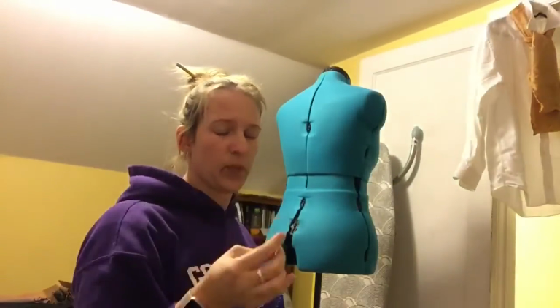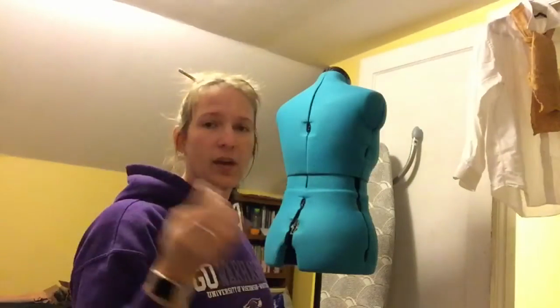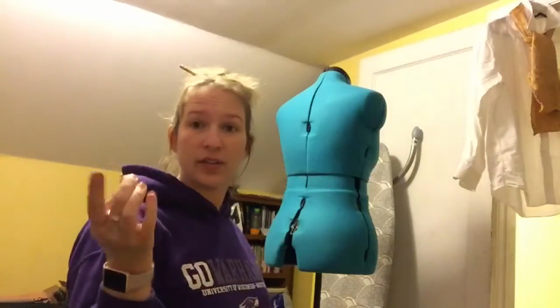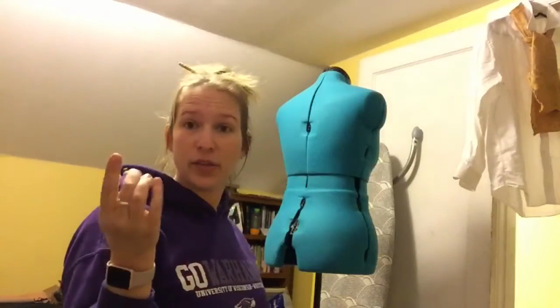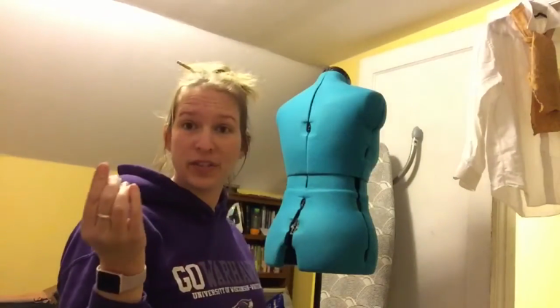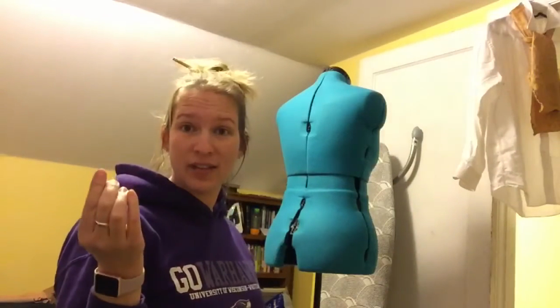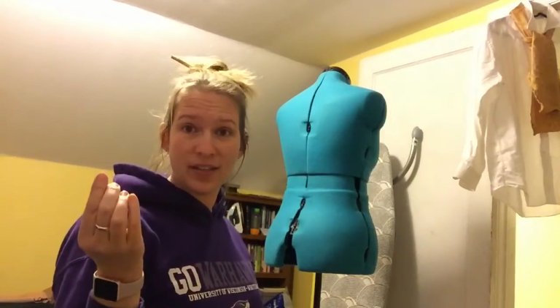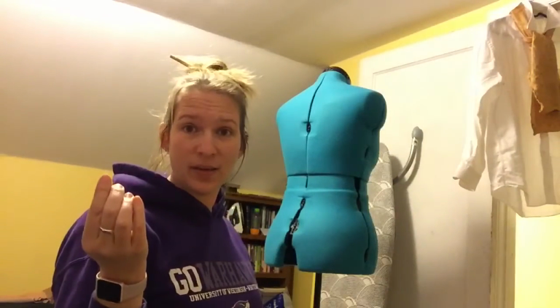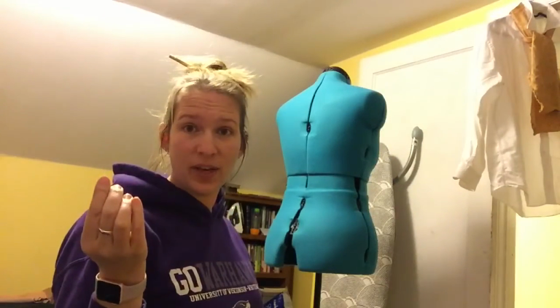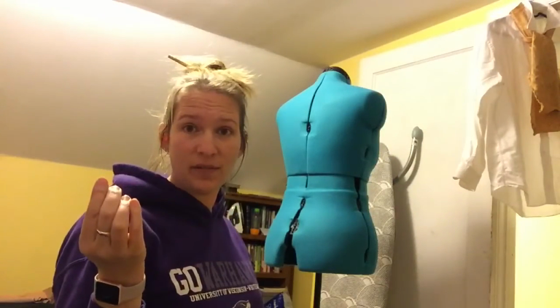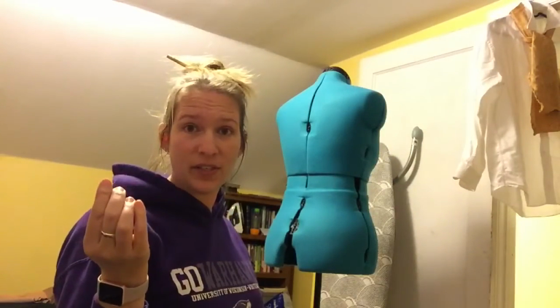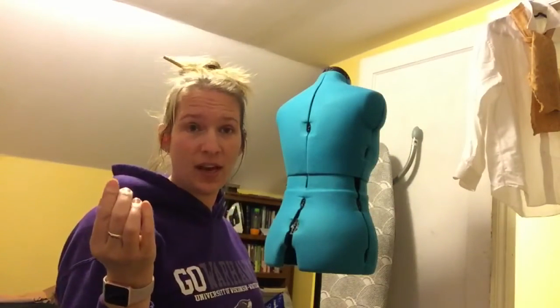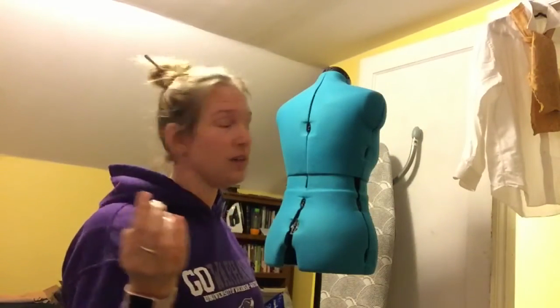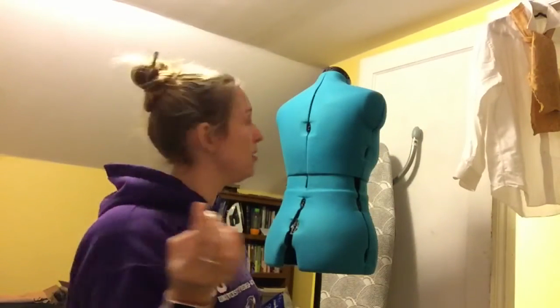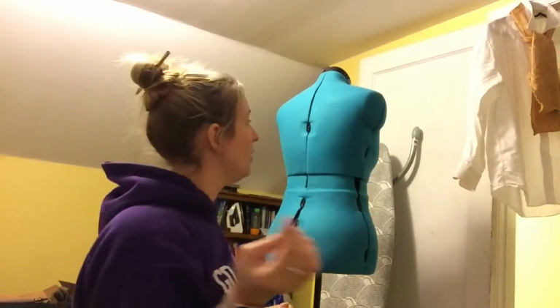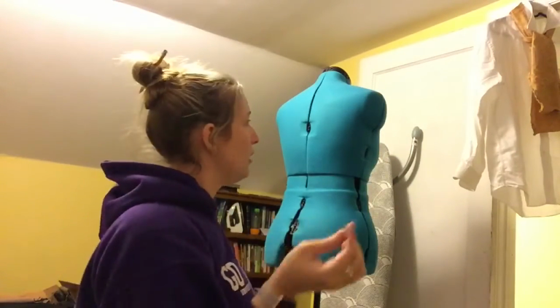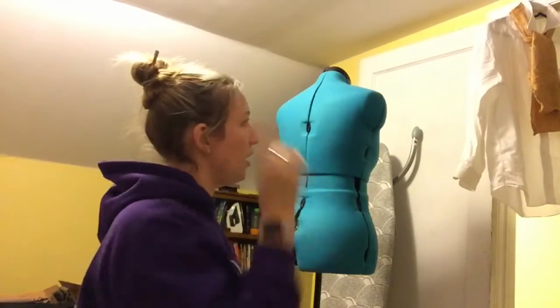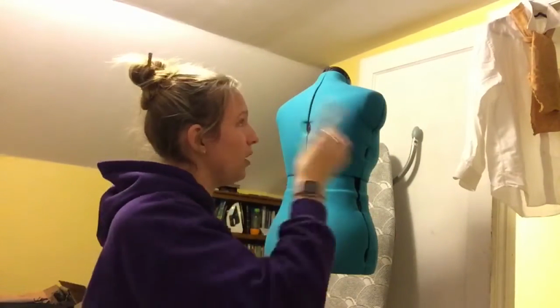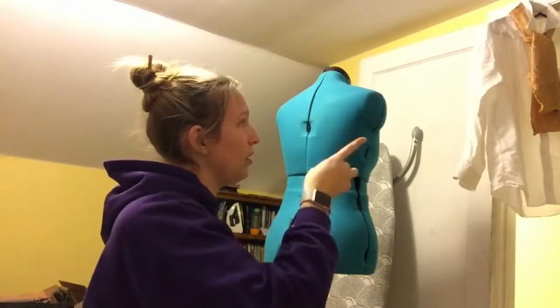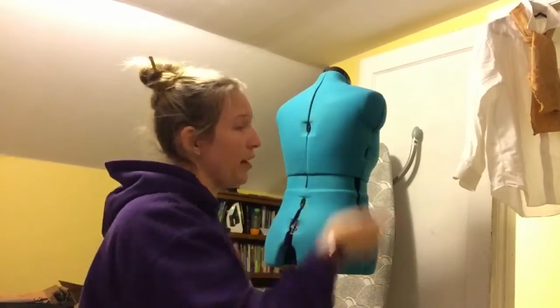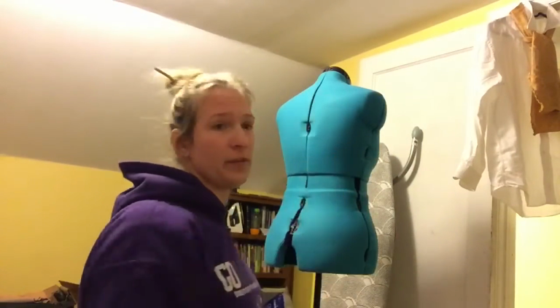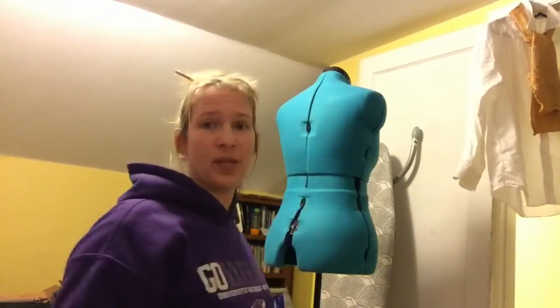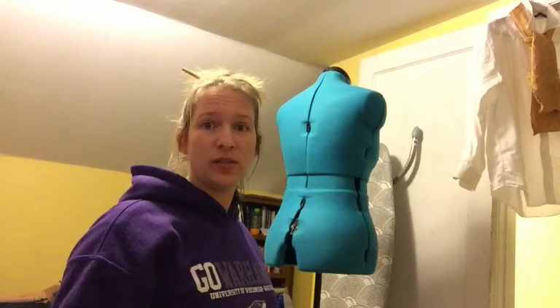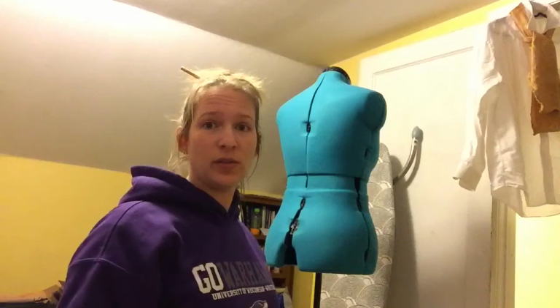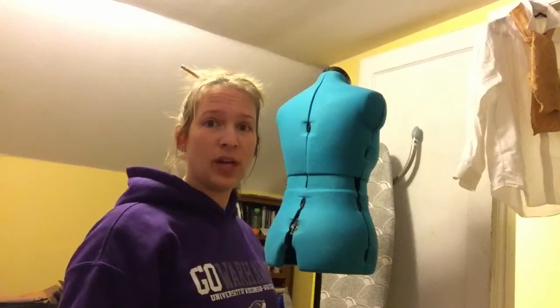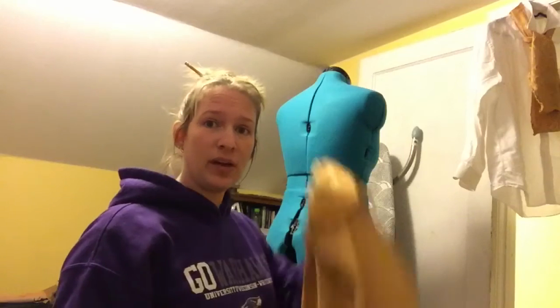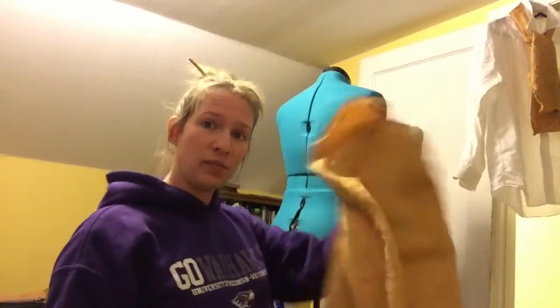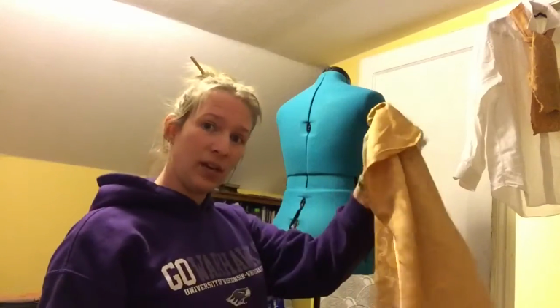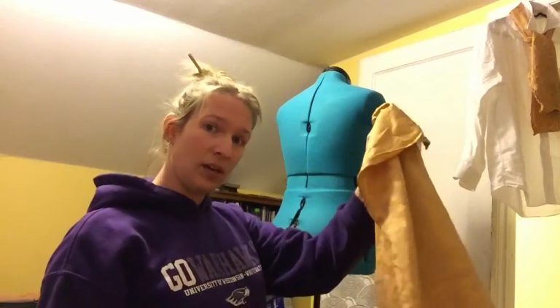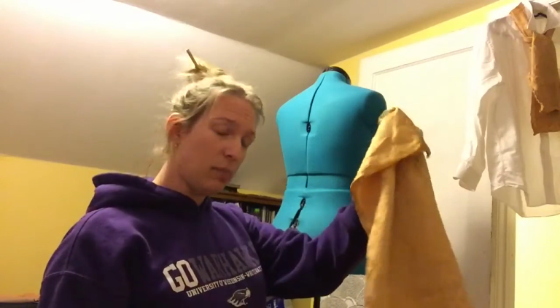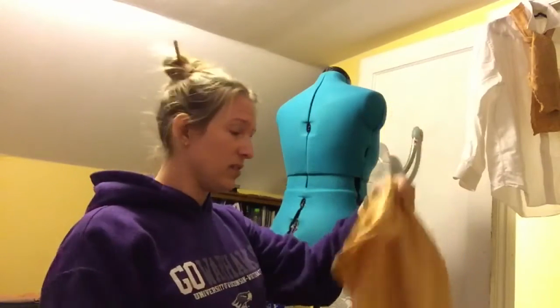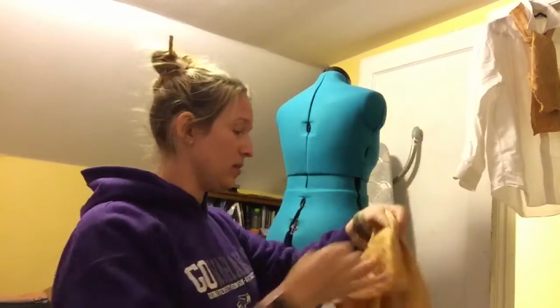All right, so here's the next thing we have to tackle after the men's suit — I have to make a bustle.